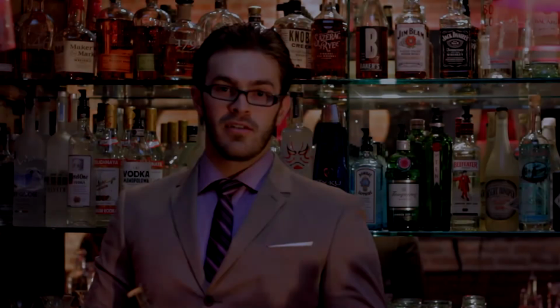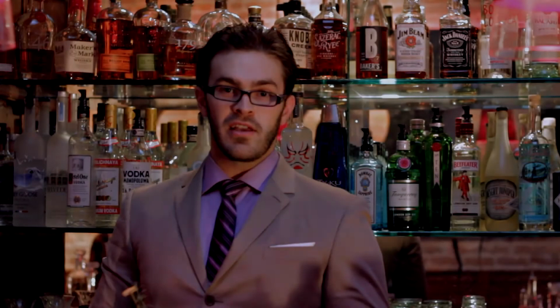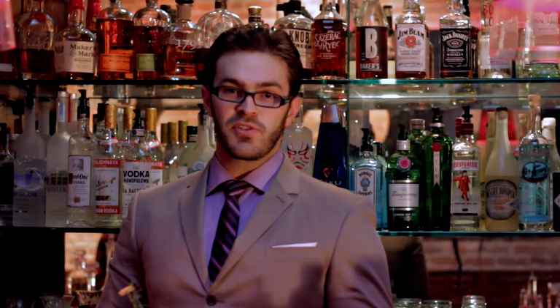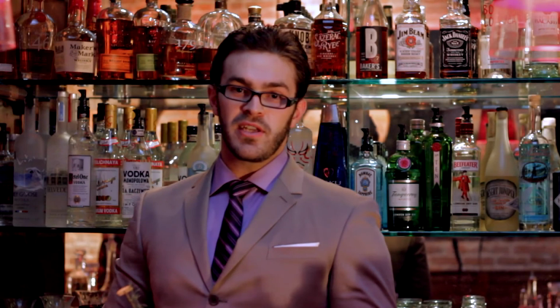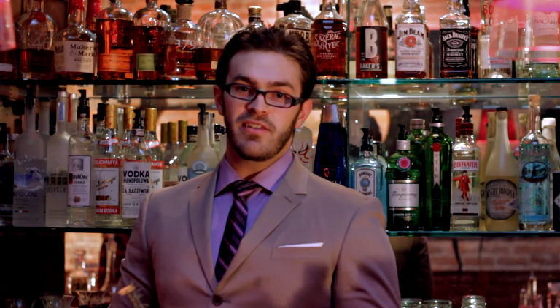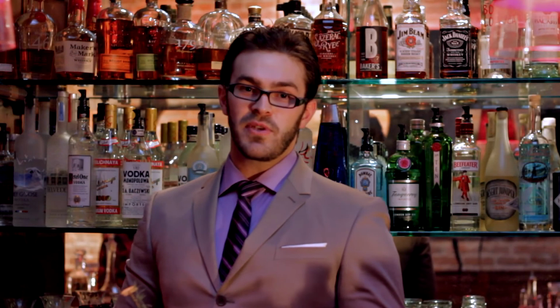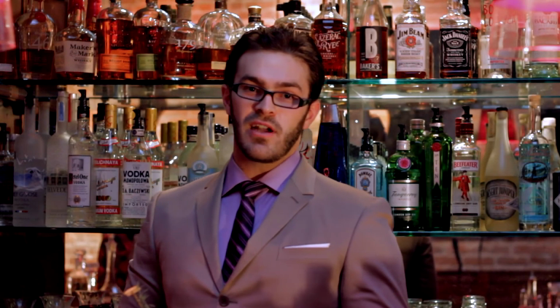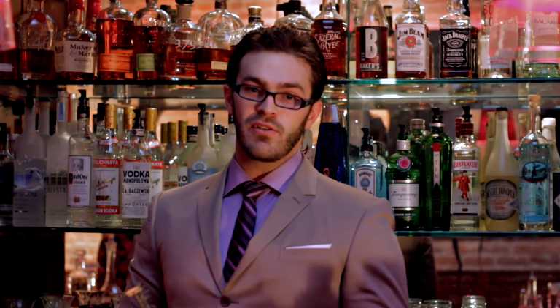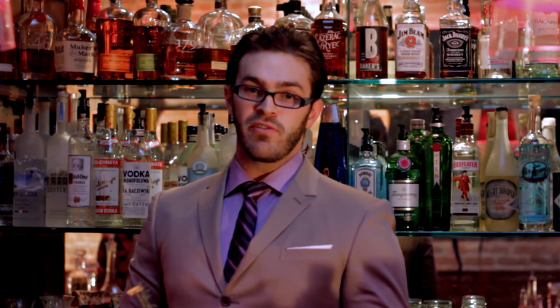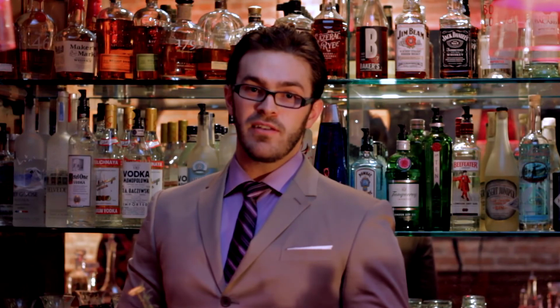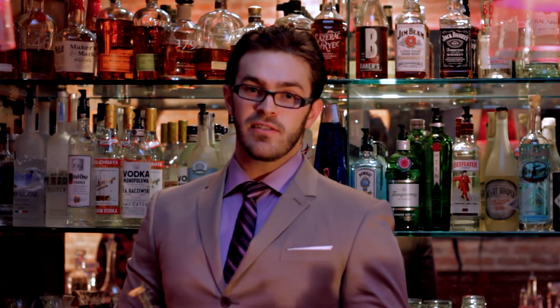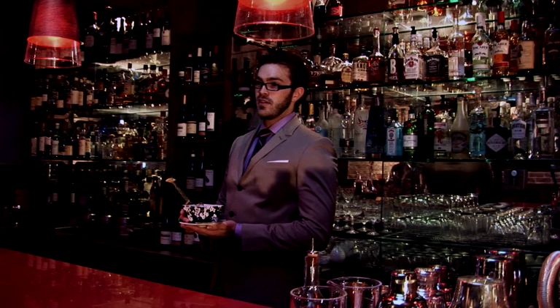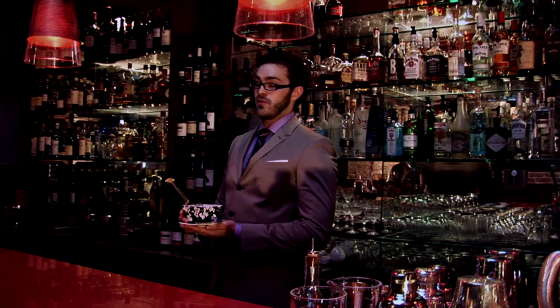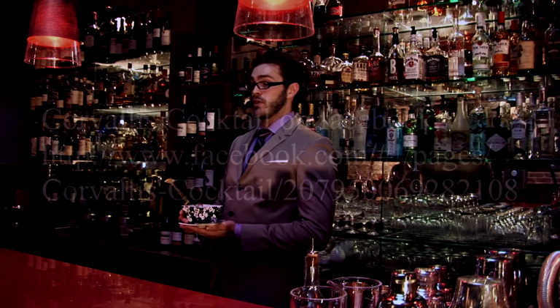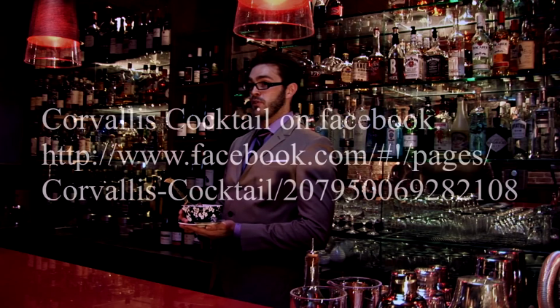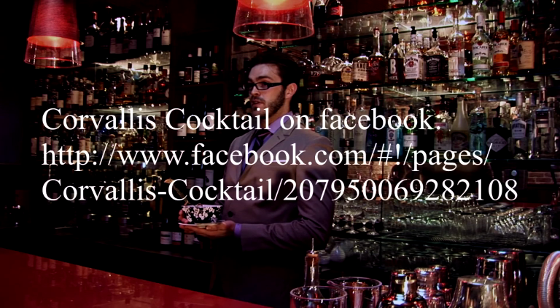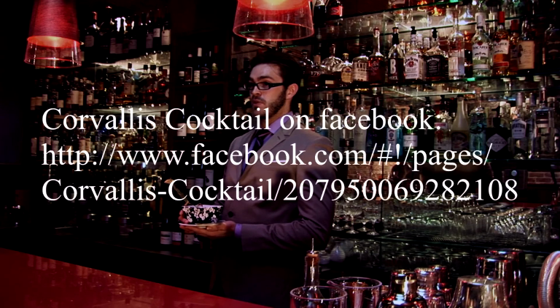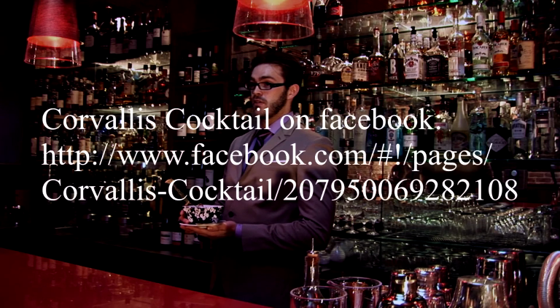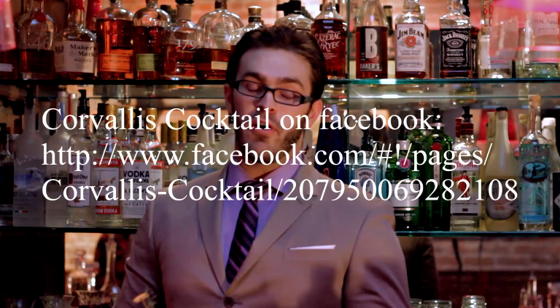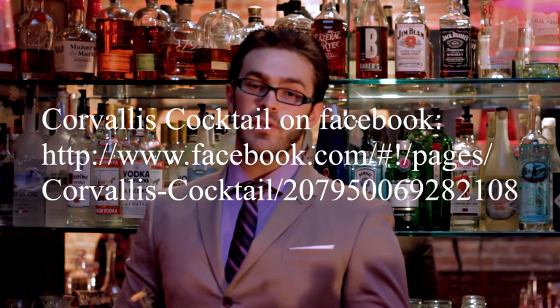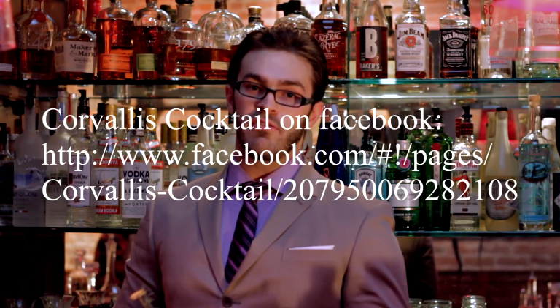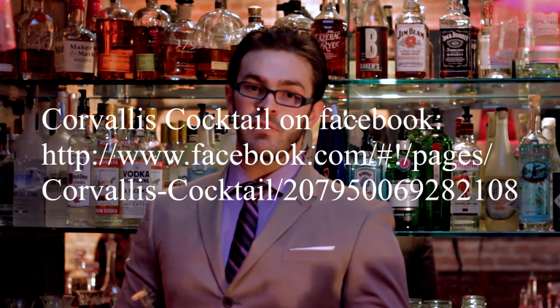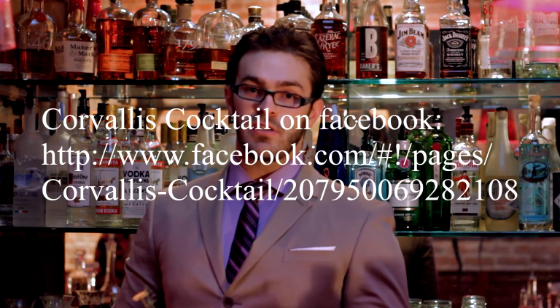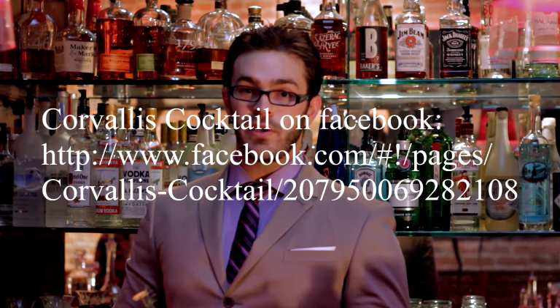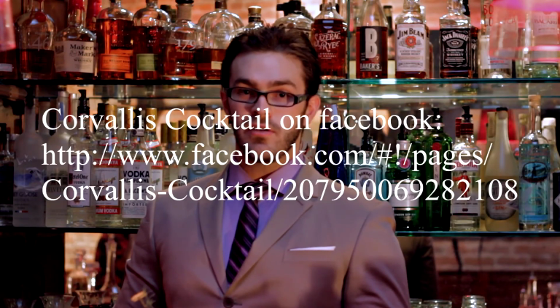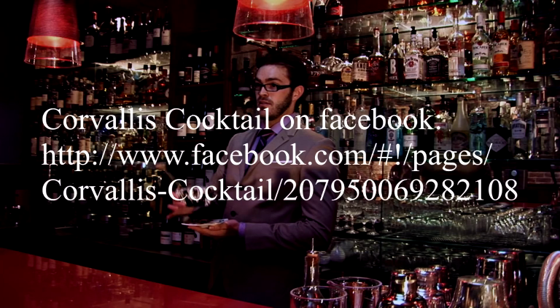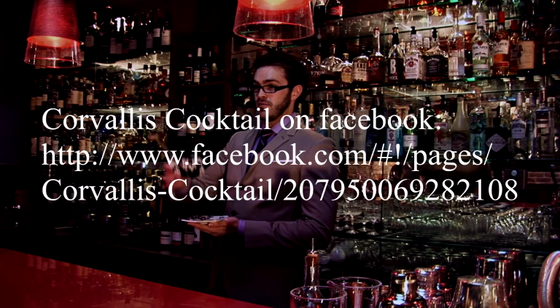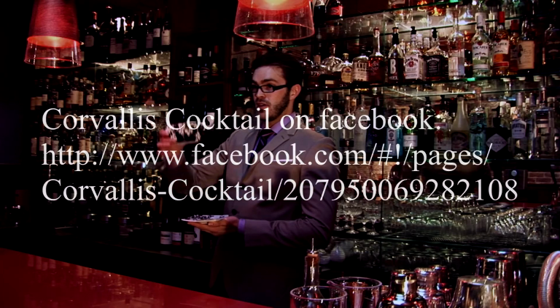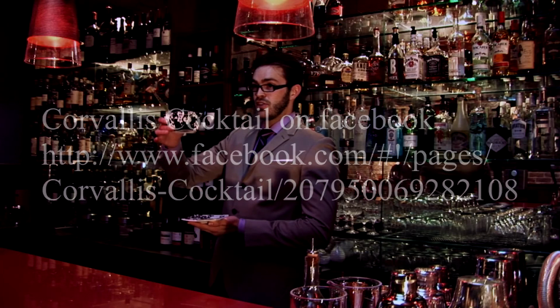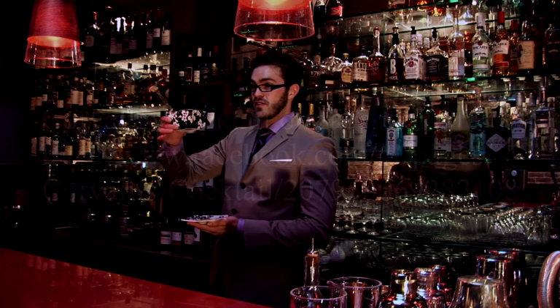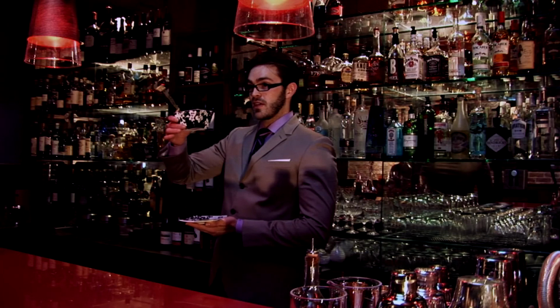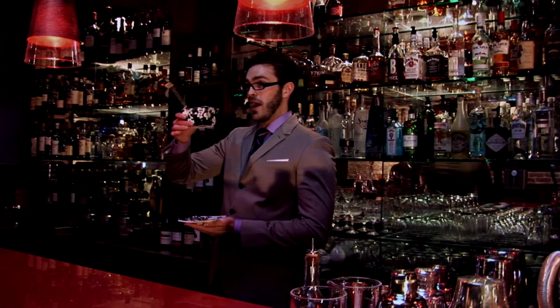Thanks for tuning into this week's Cocktail Corvallis. If you want the full recipe, follow us on Facebook and Twitter. Cheers — come by.